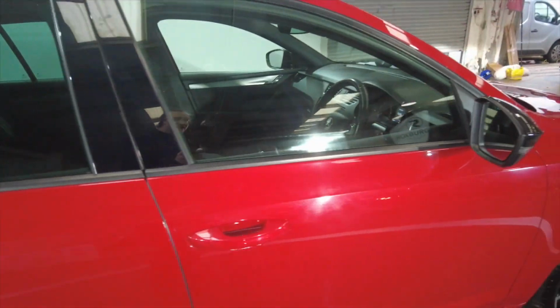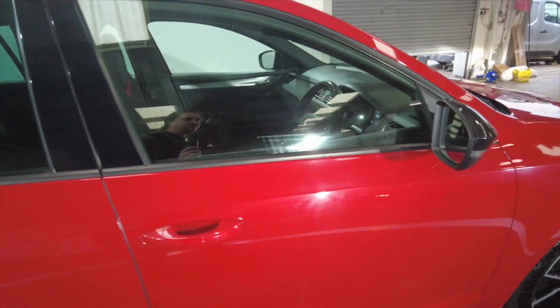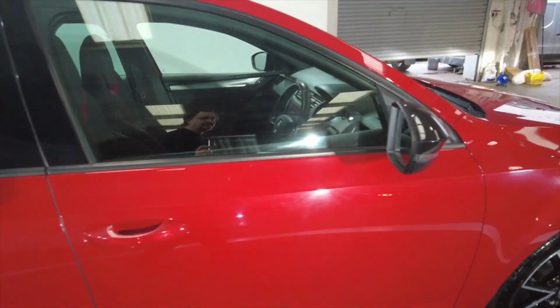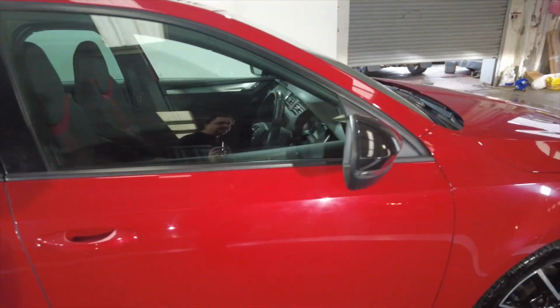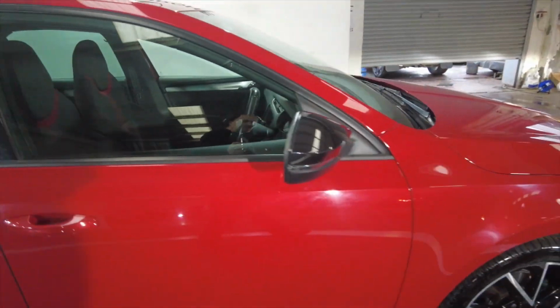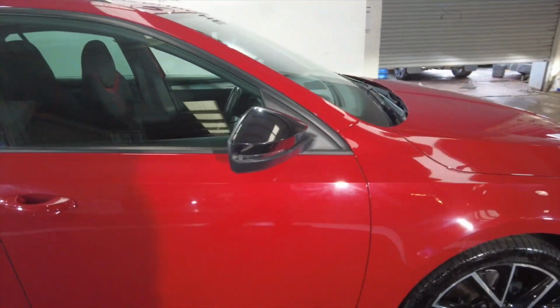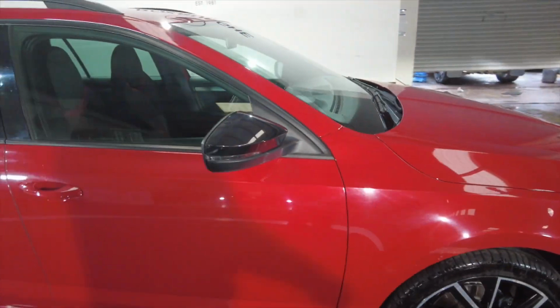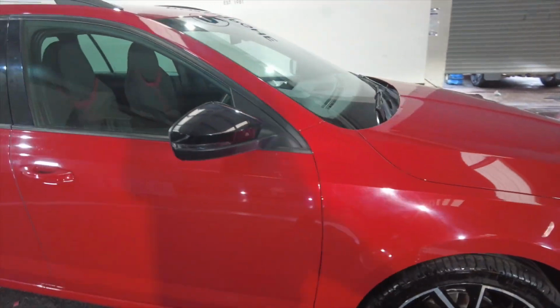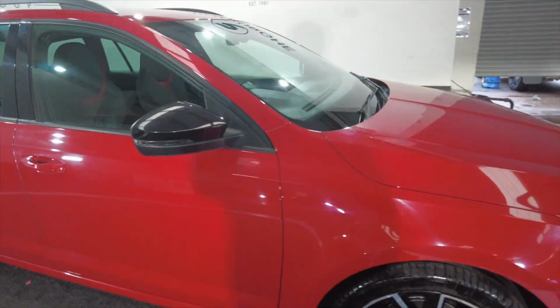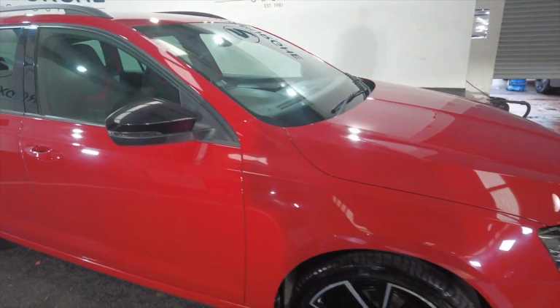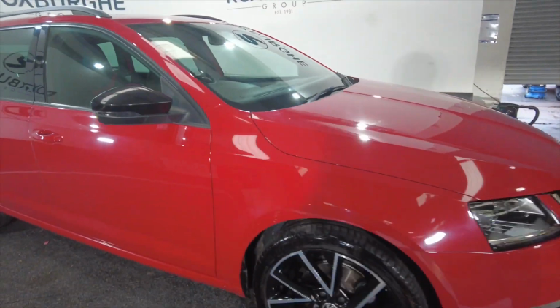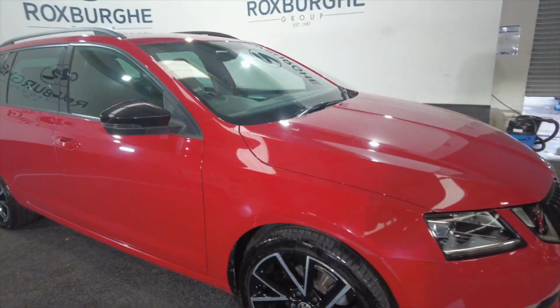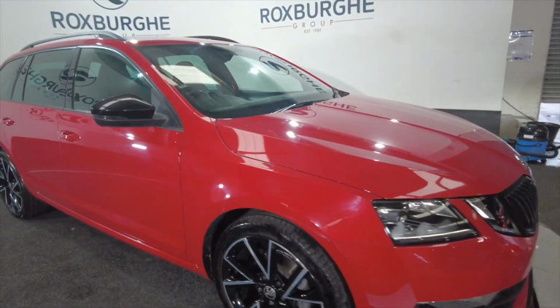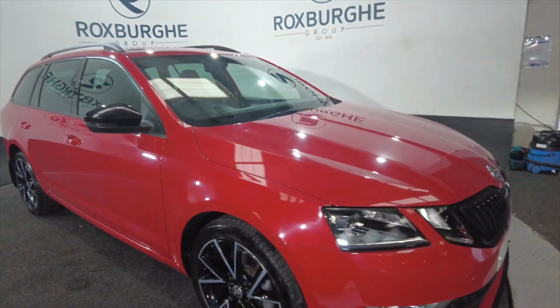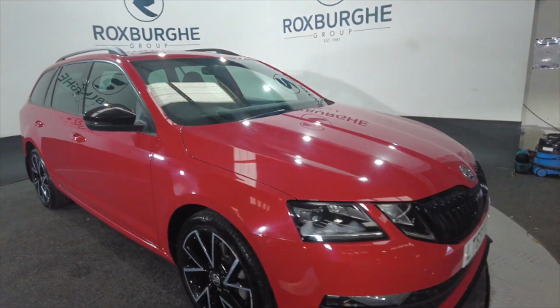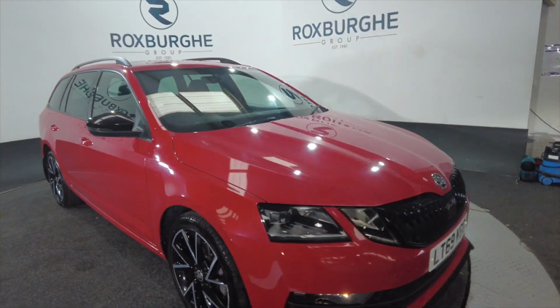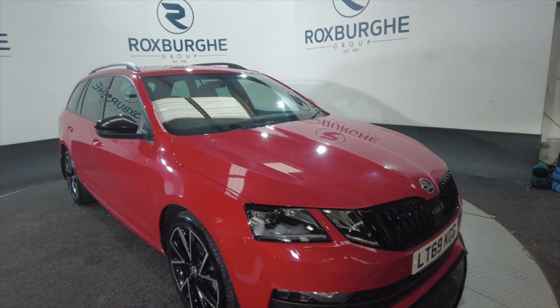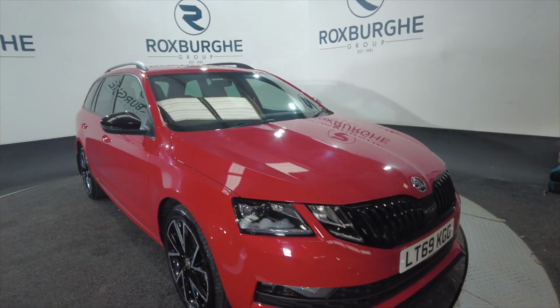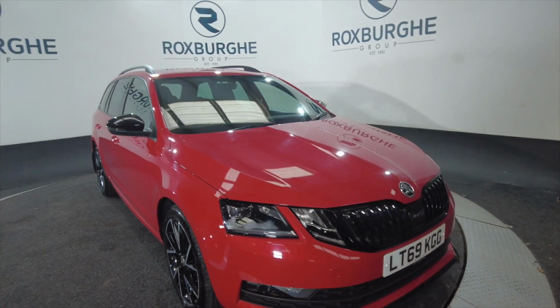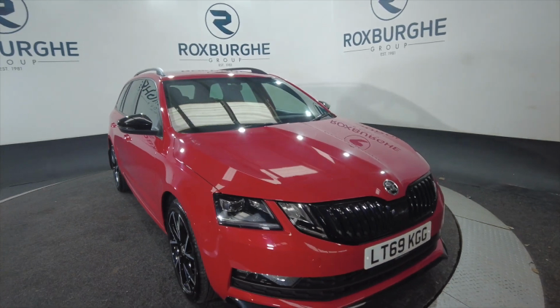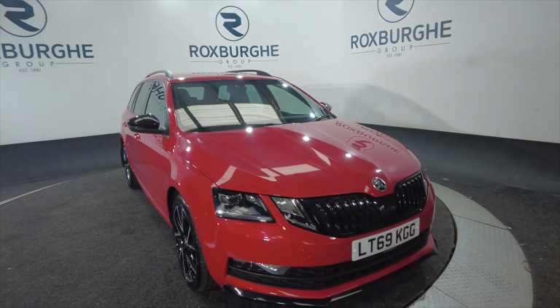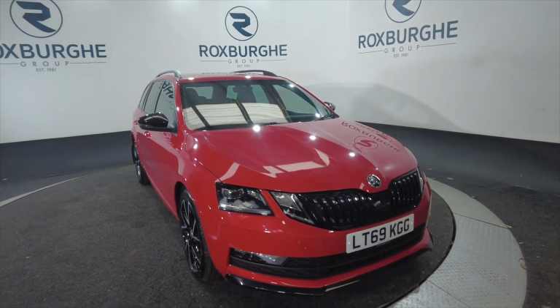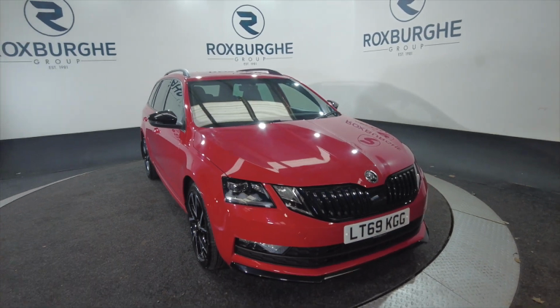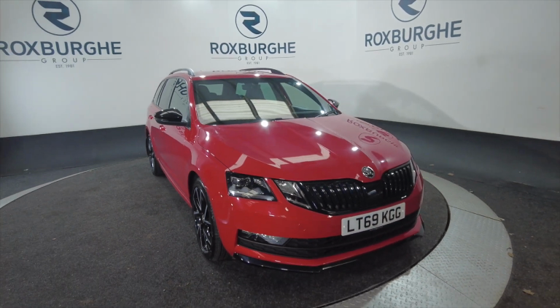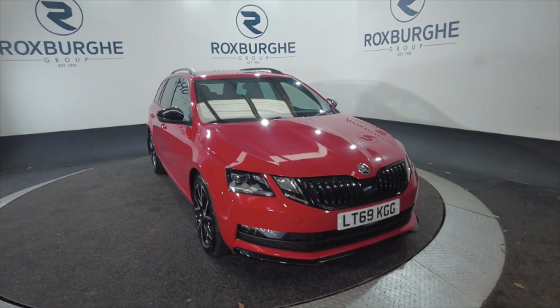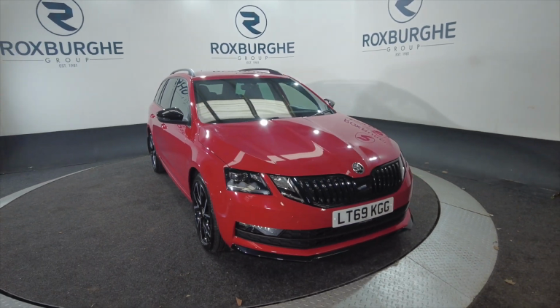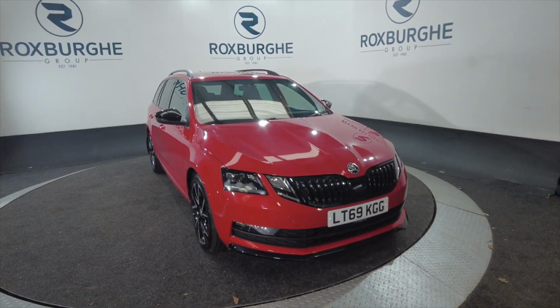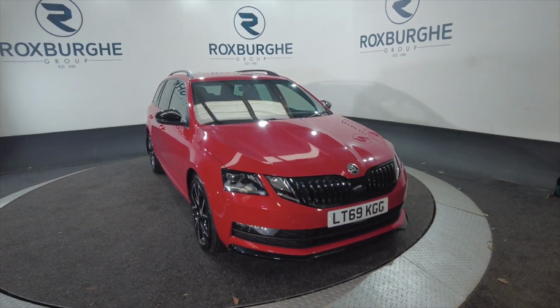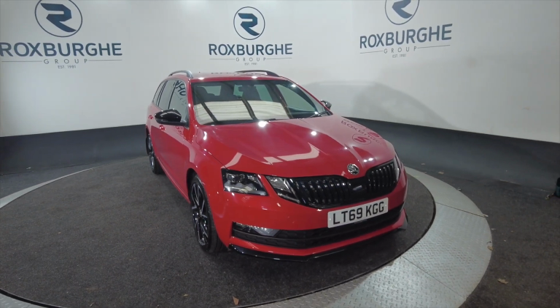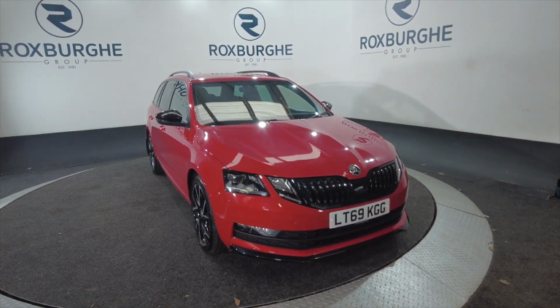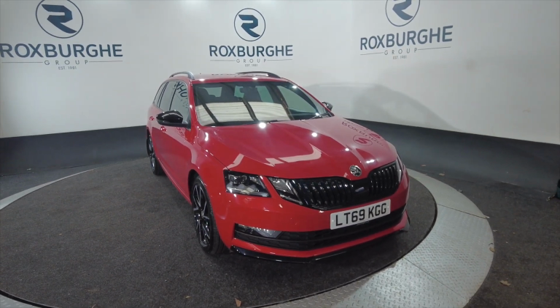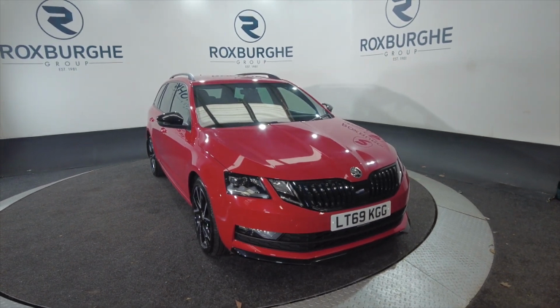Ideal for a family vehicle or perhaps a works vehicle. If you'd like any more information about this car or any of our cars here at Roxburgh, you can always visit our website or just give us a call today. Thank you.